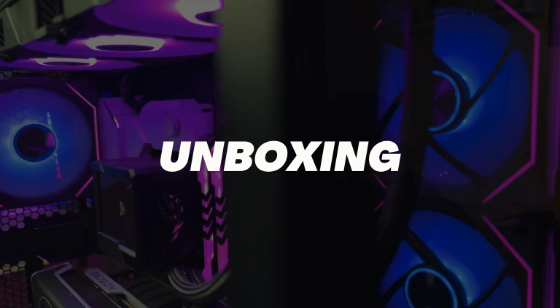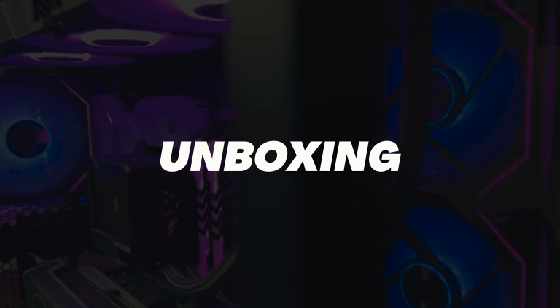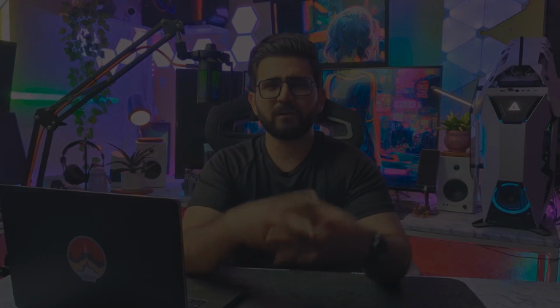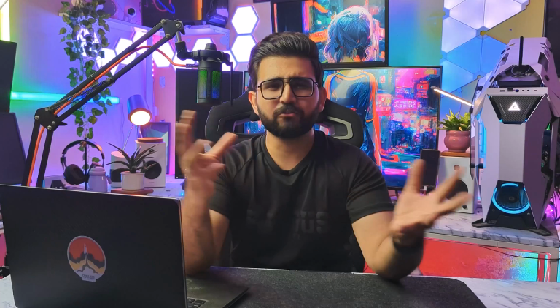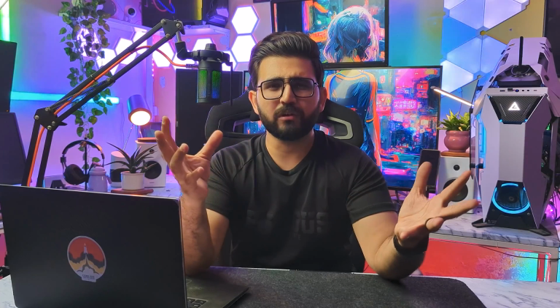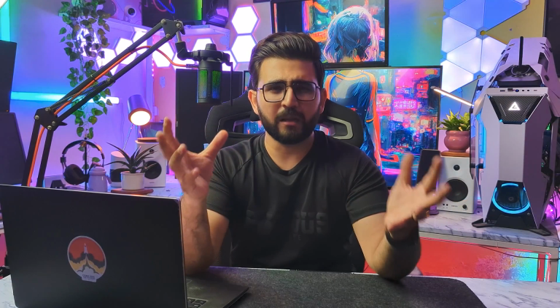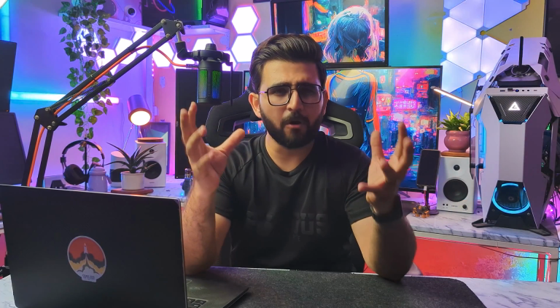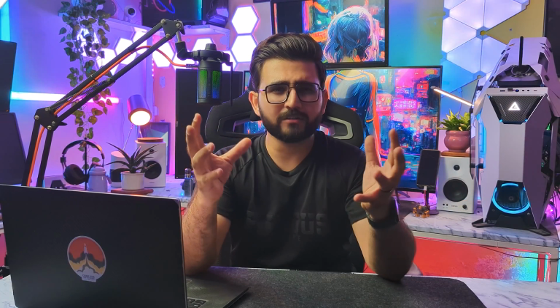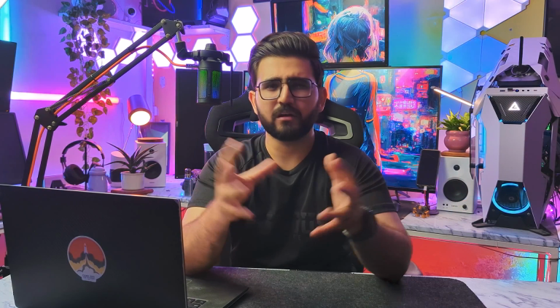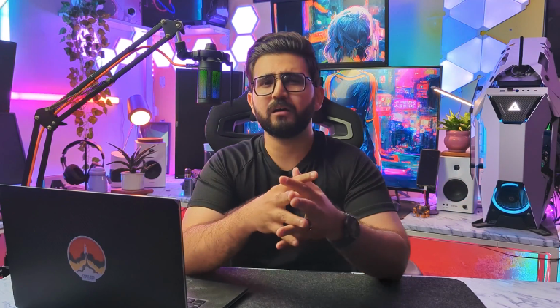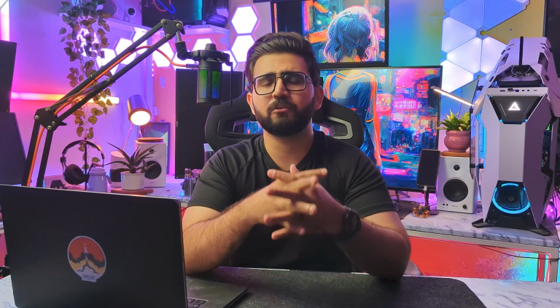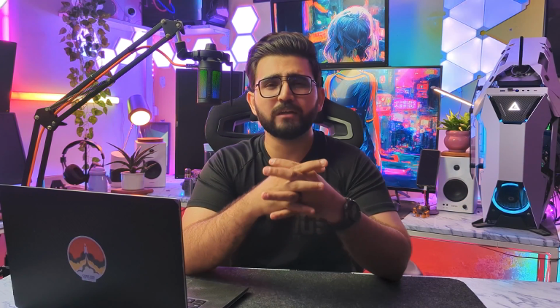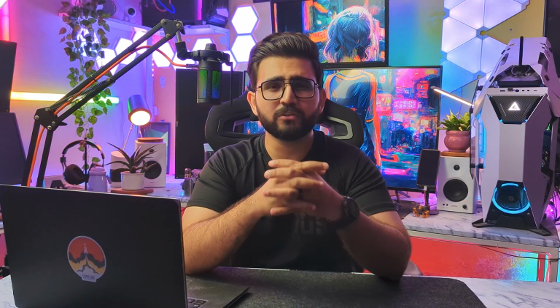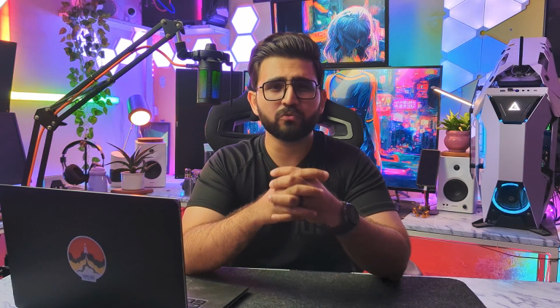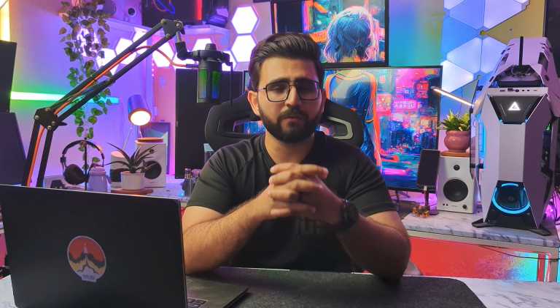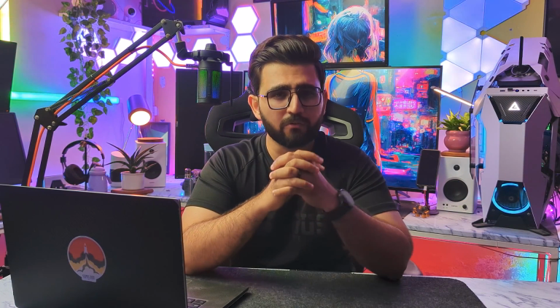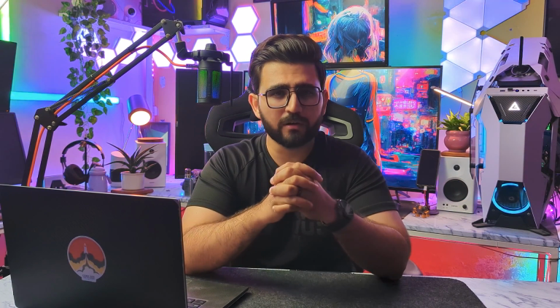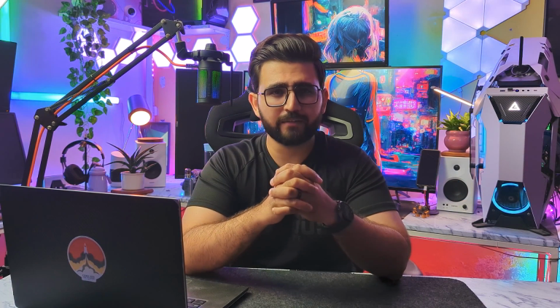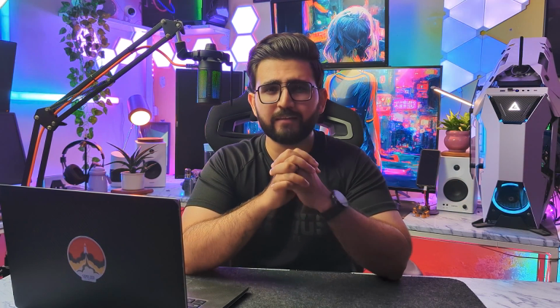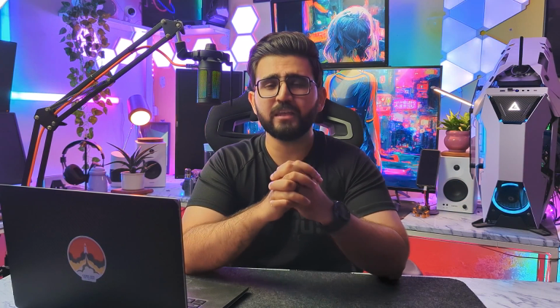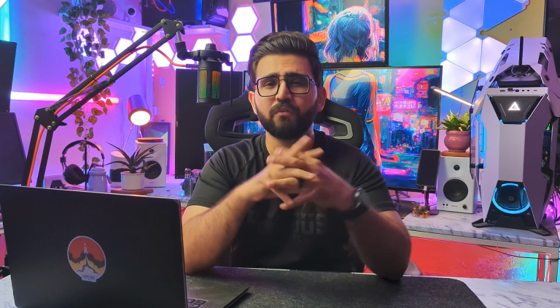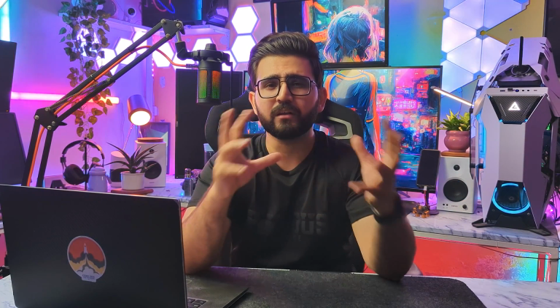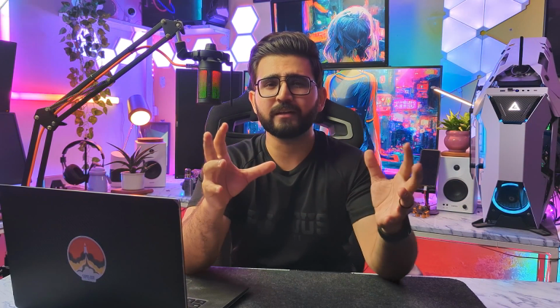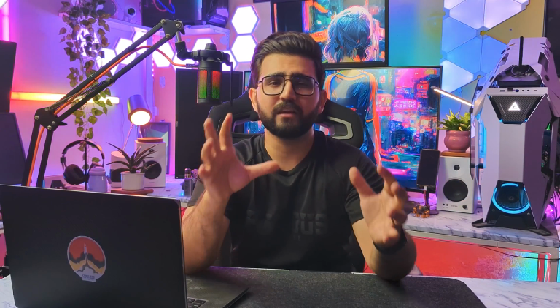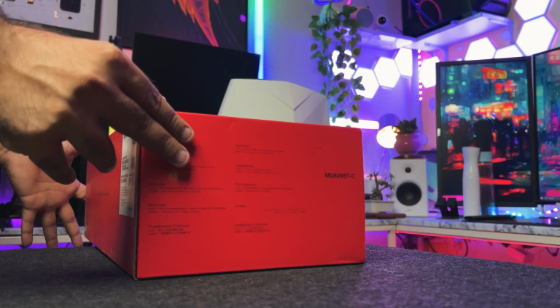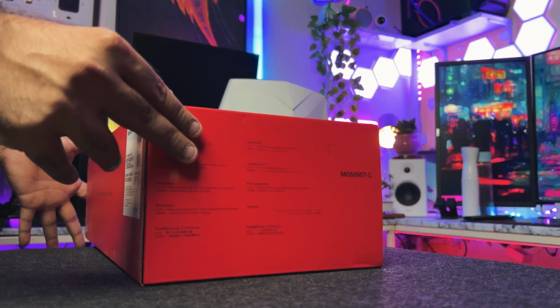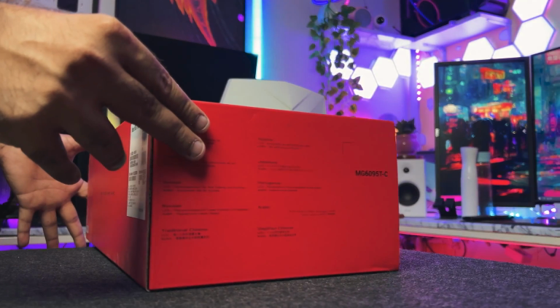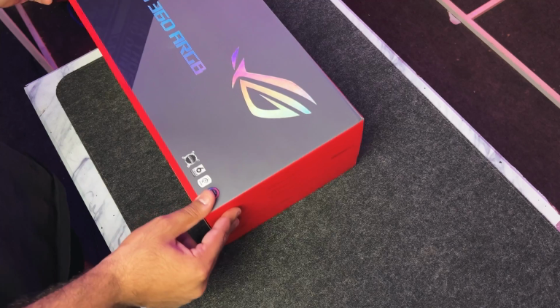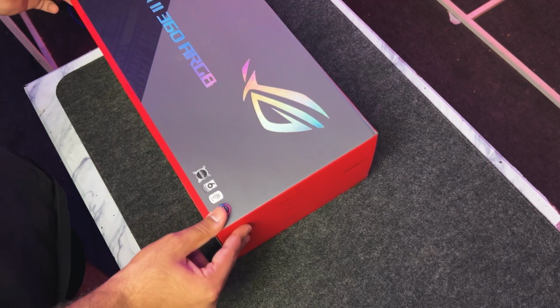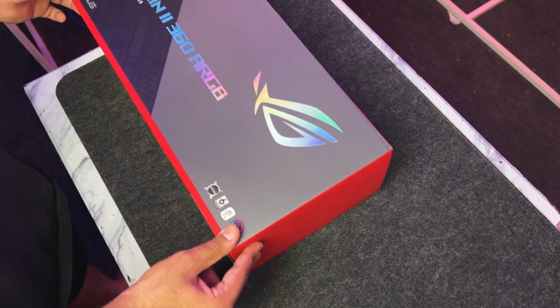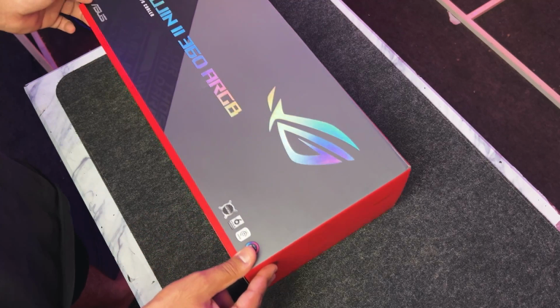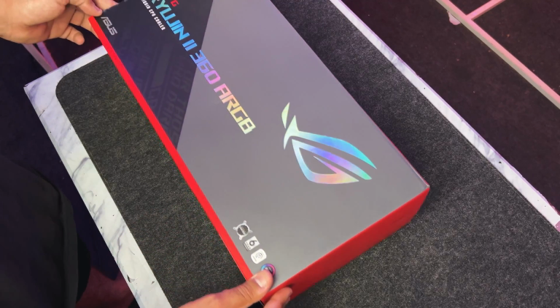Now let's quickly unbox the Ryujin 2 Liquid Cooler and see what contents they have provided in the box.